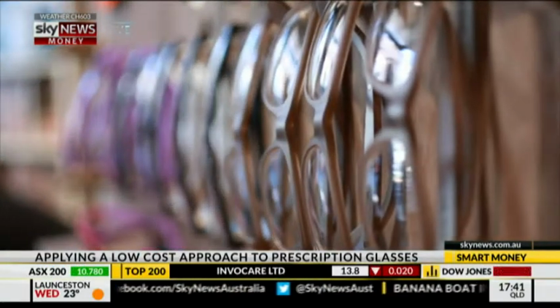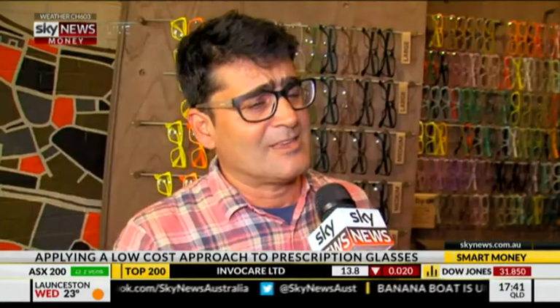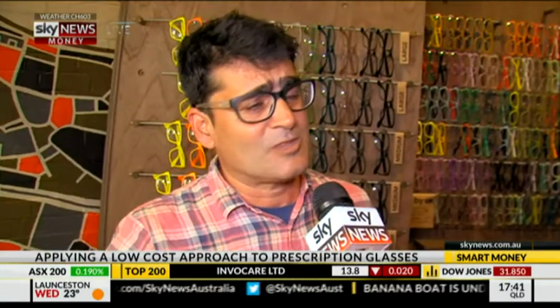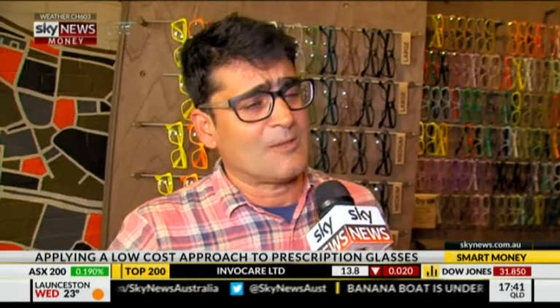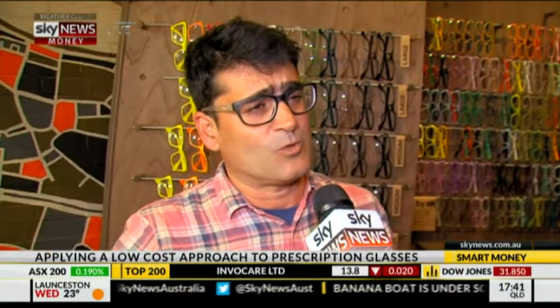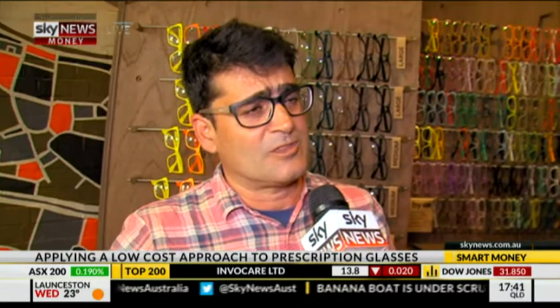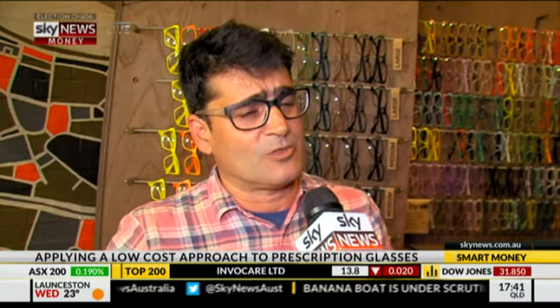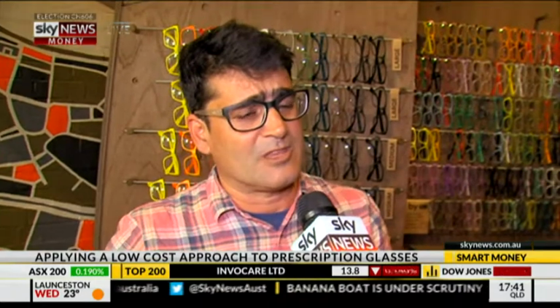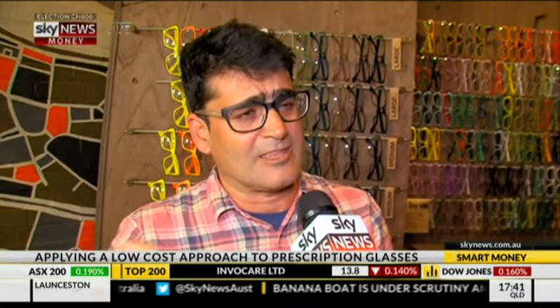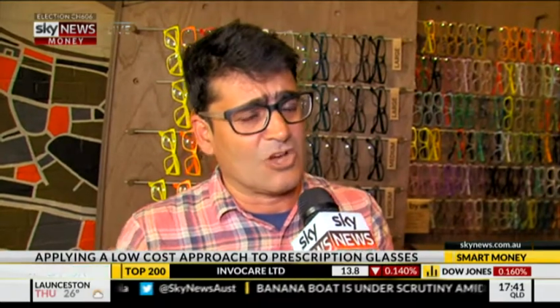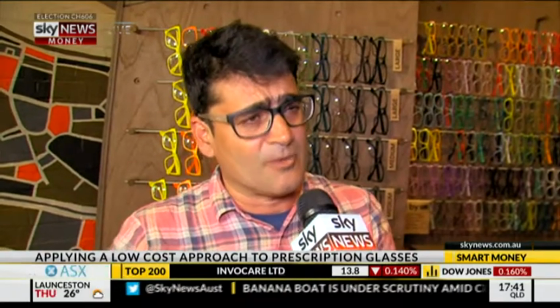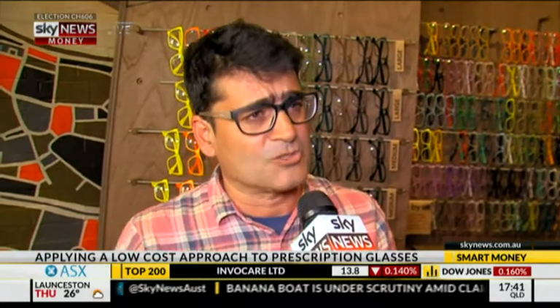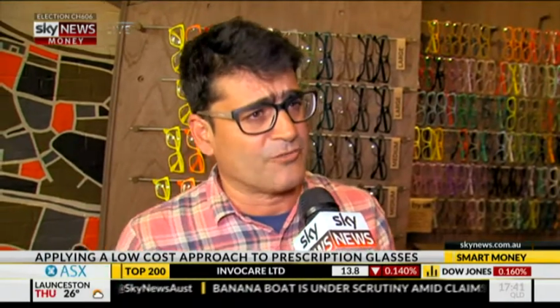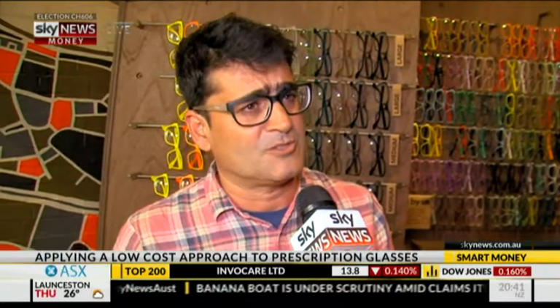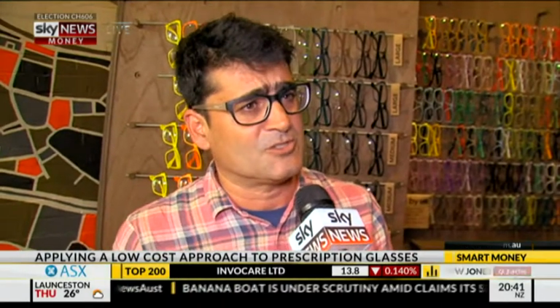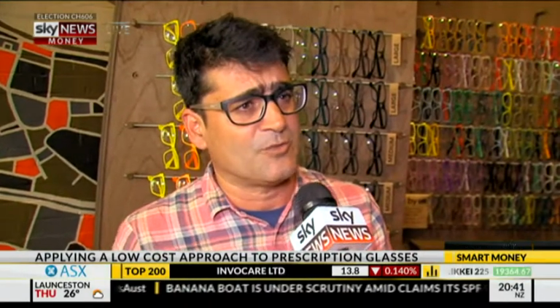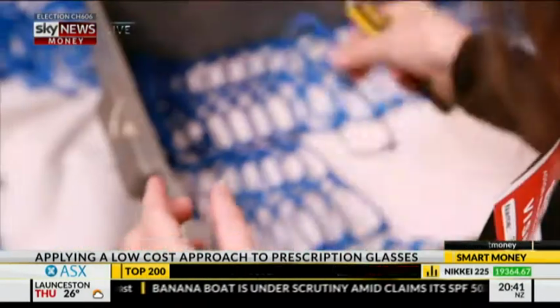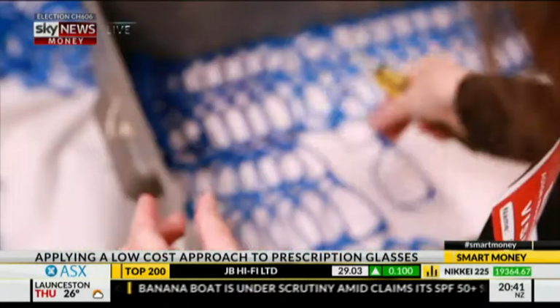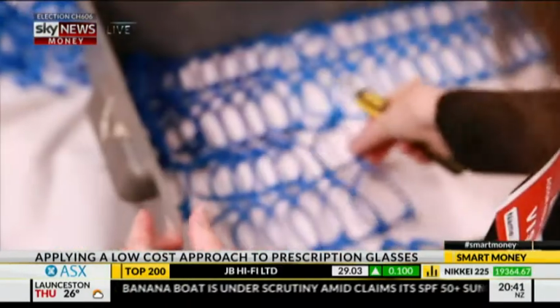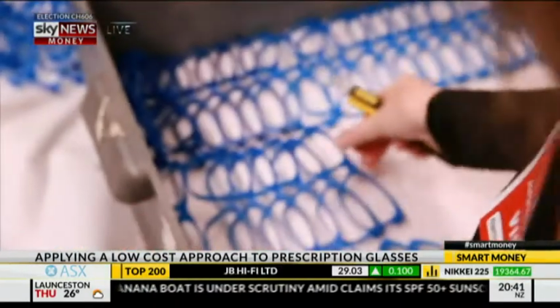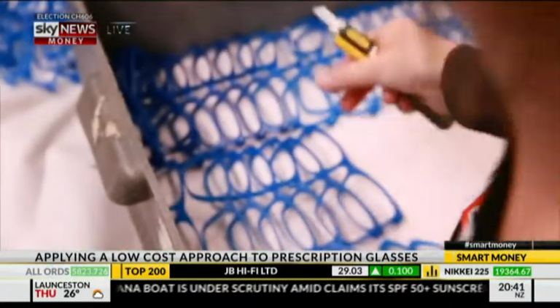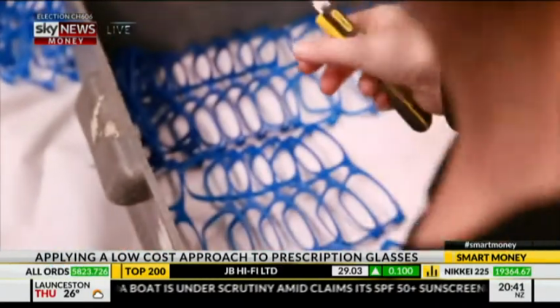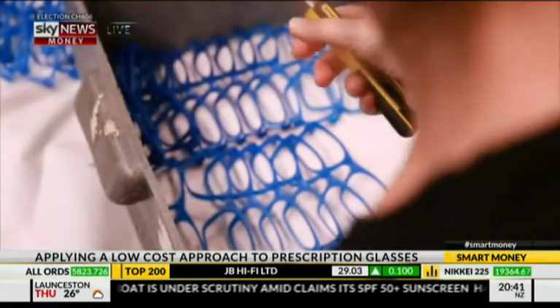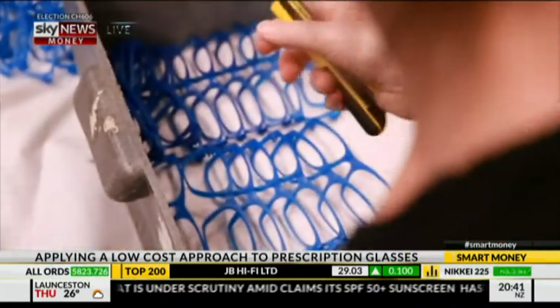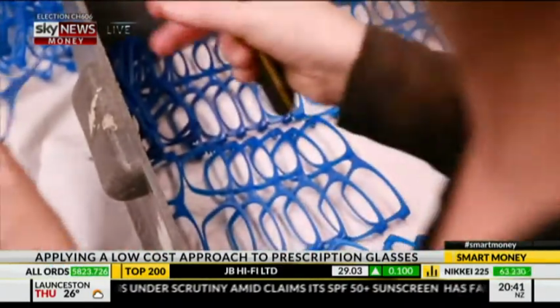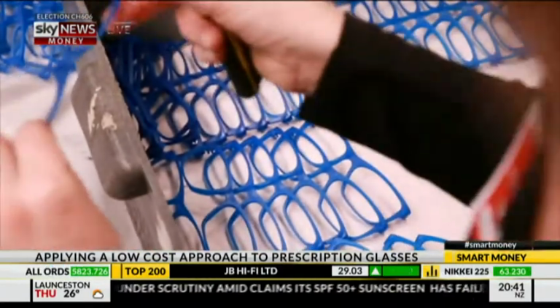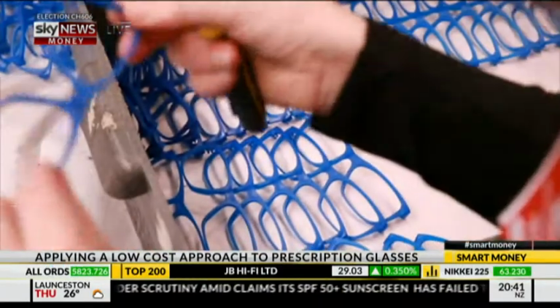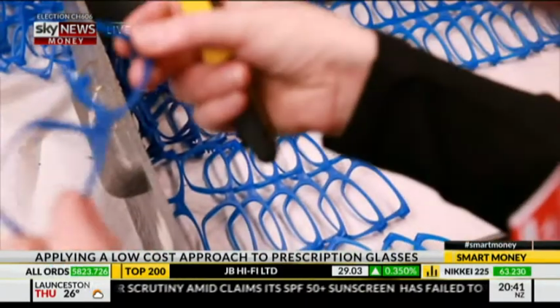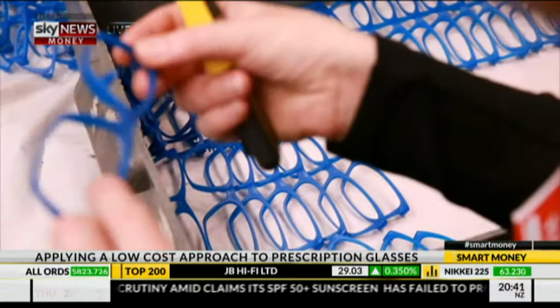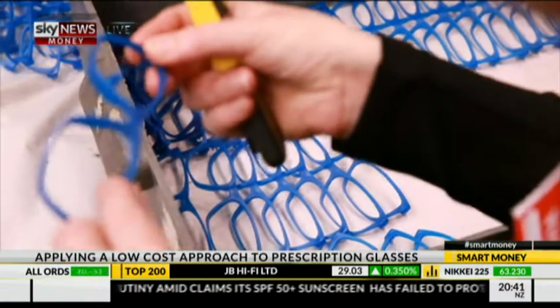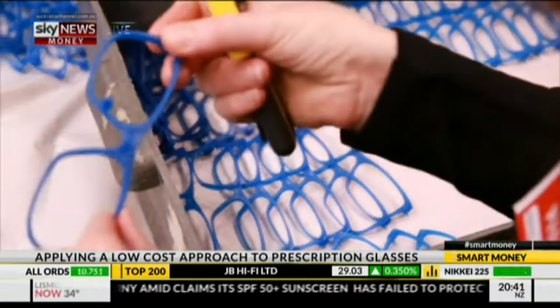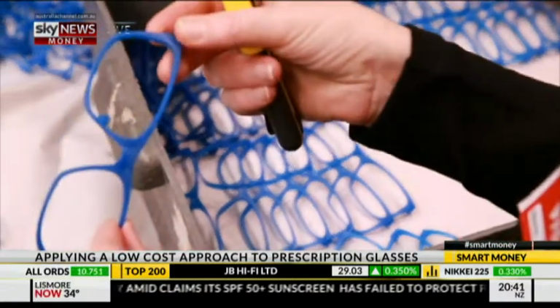With the entire modular frame system, if you break one part of it, we can just replace that bit rather than having to replace the whole thing.